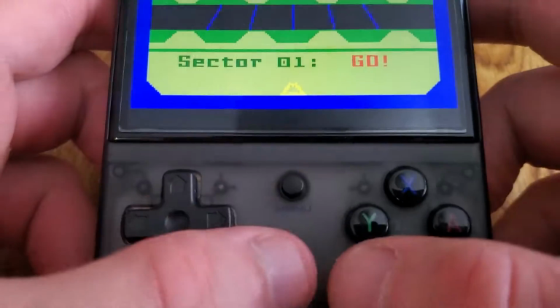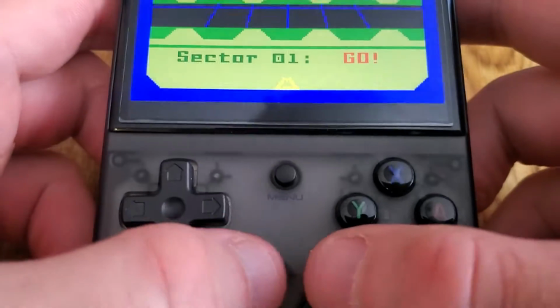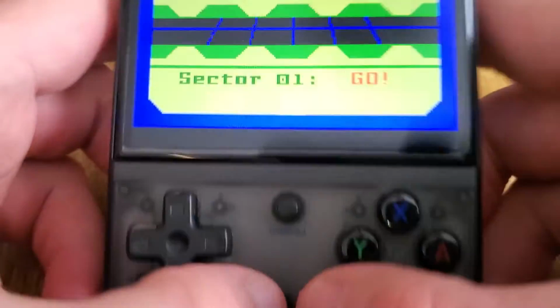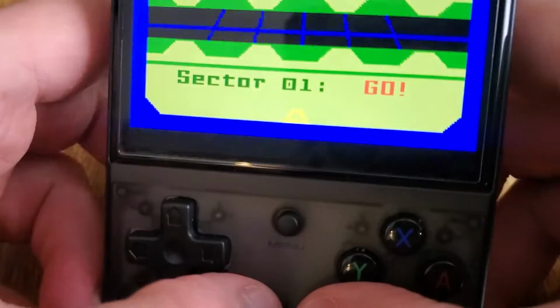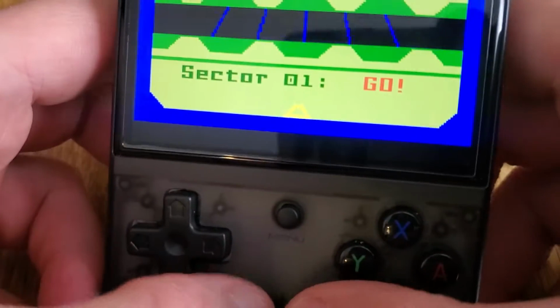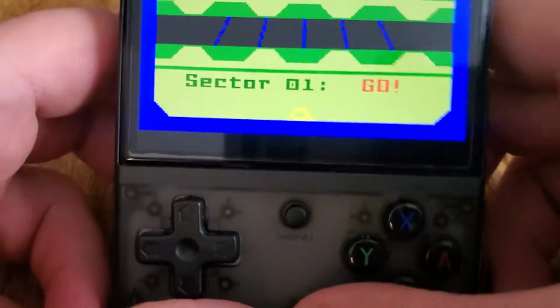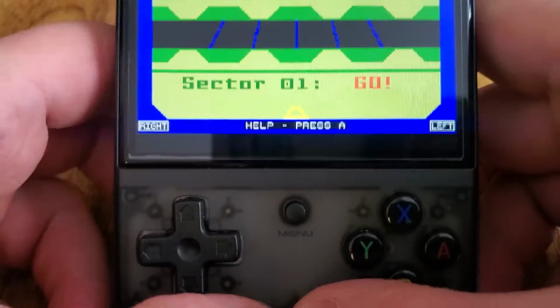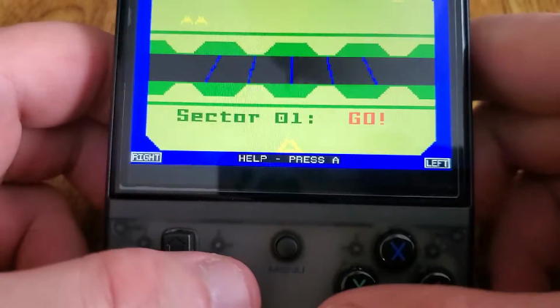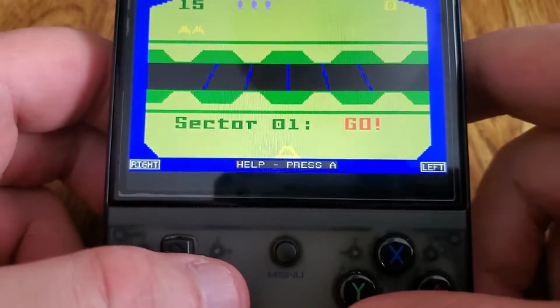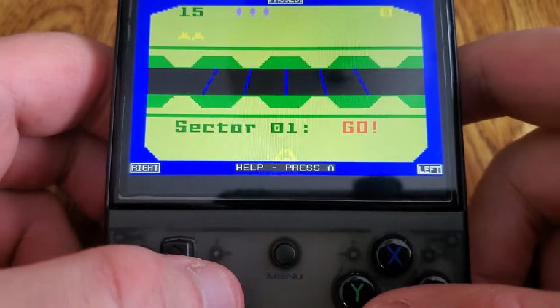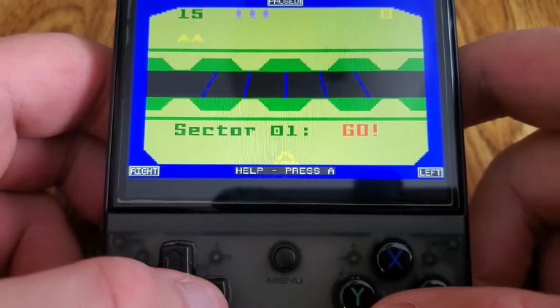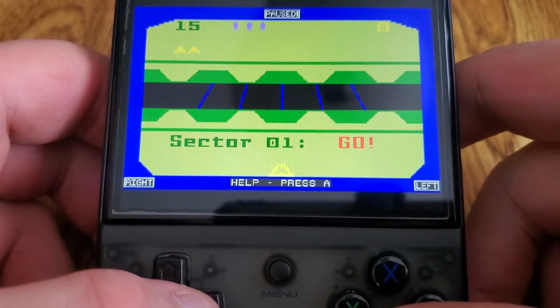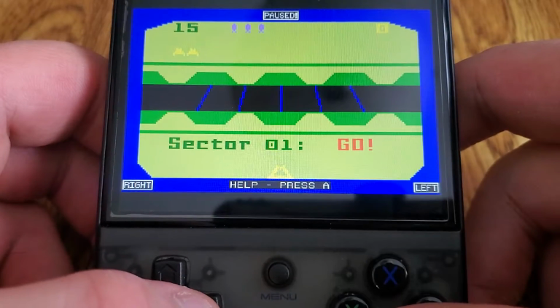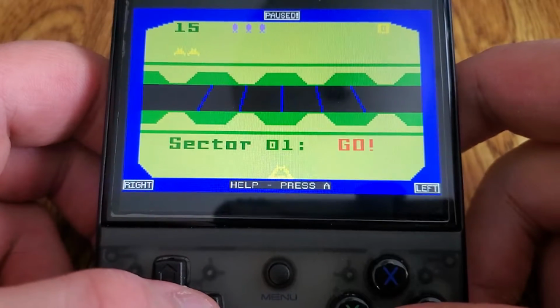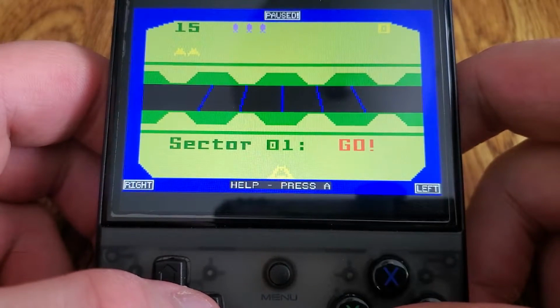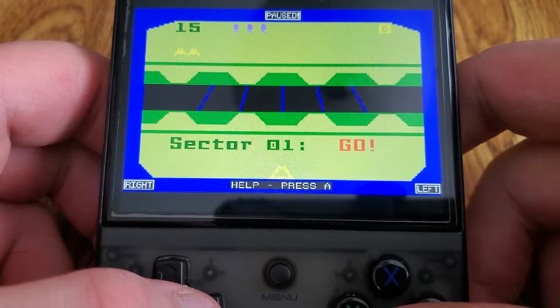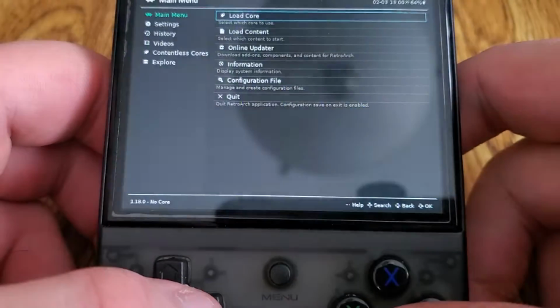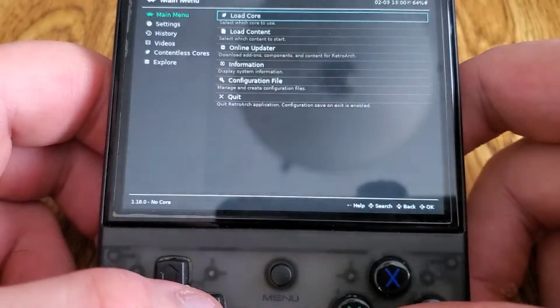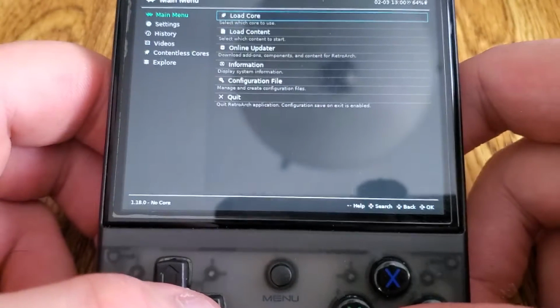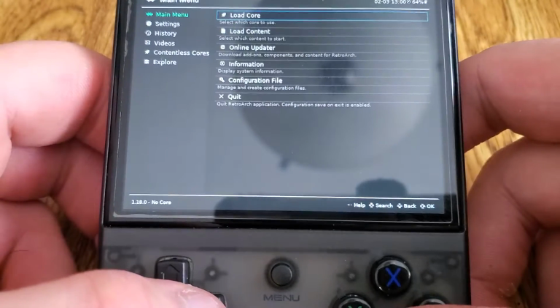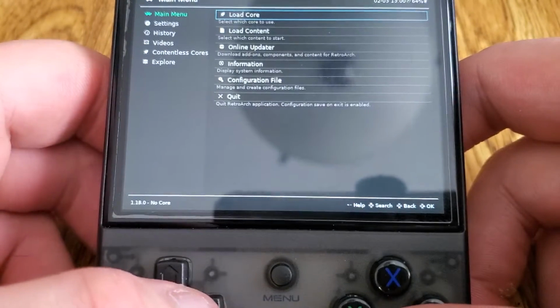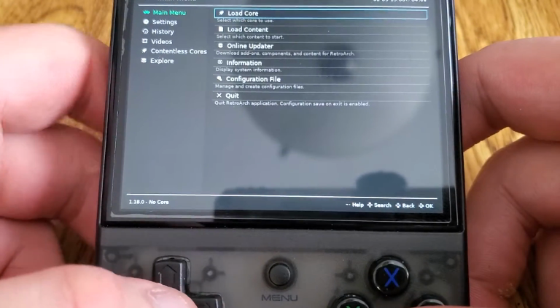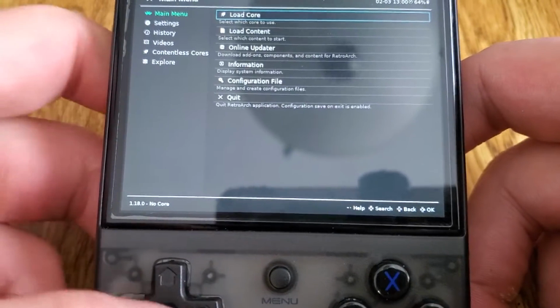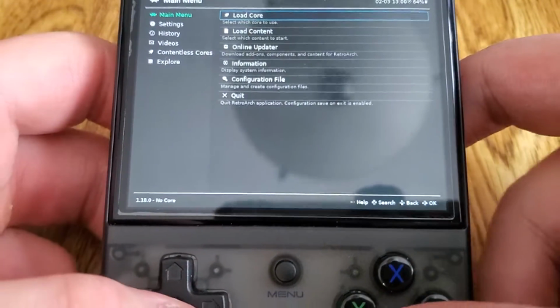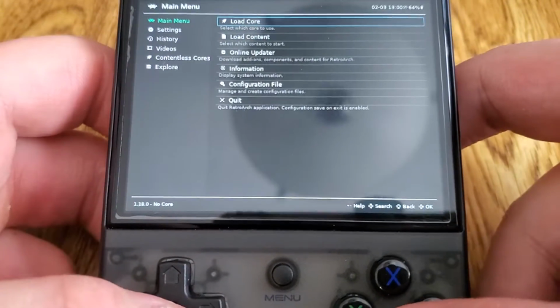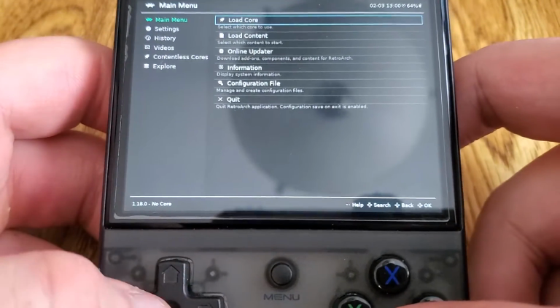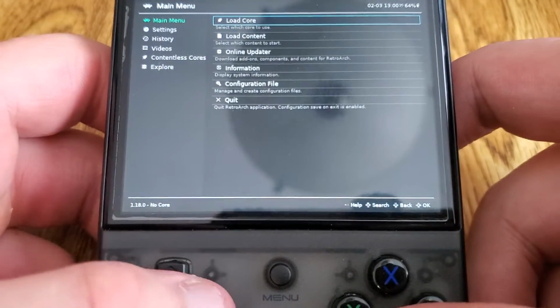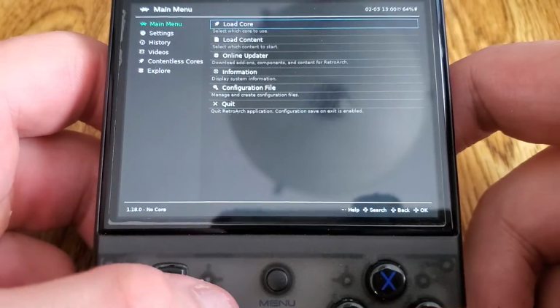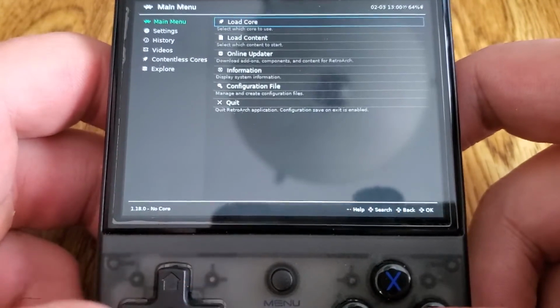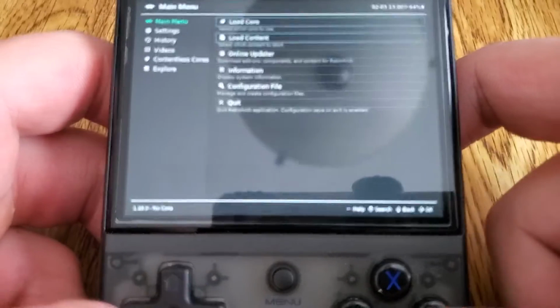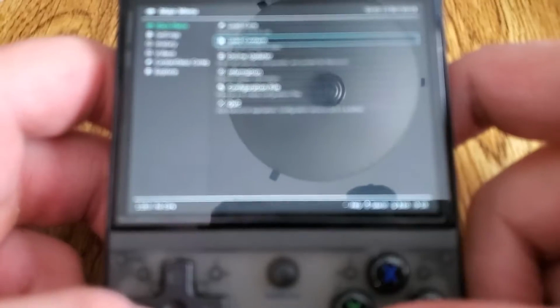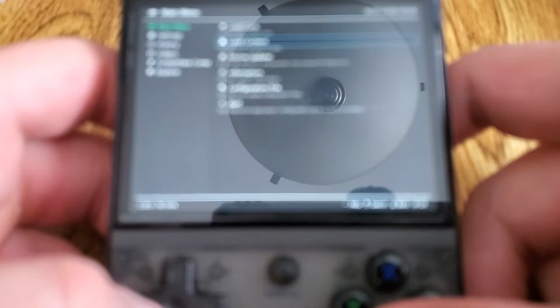If you press Start and Select at the same time, it'll just take you back to RetroArch. Press L2 and R2 and it will take you to the menu.